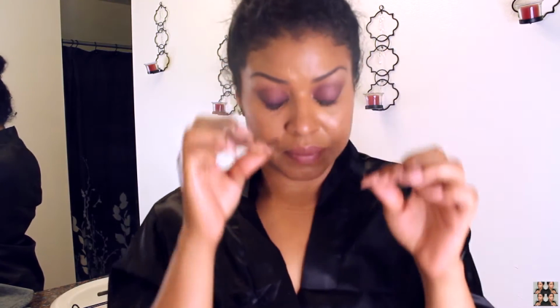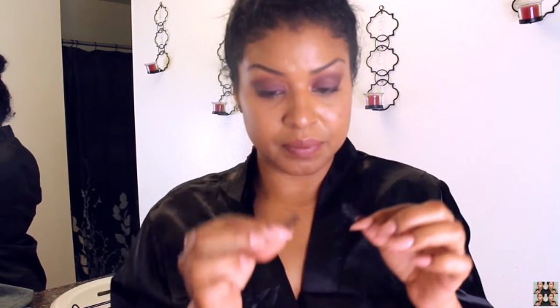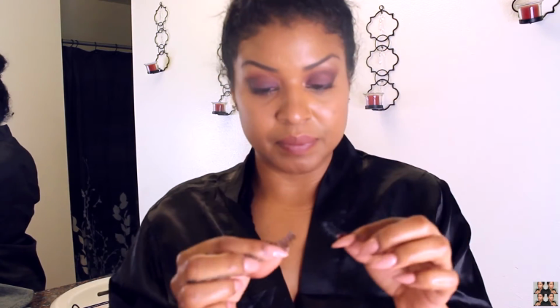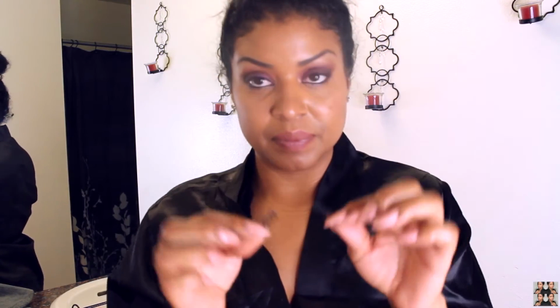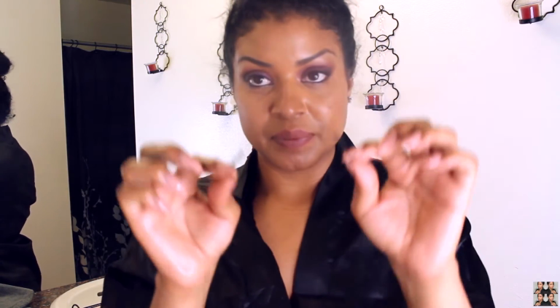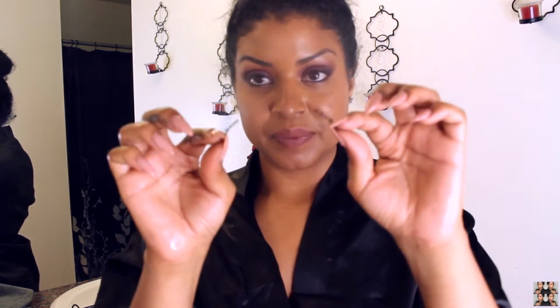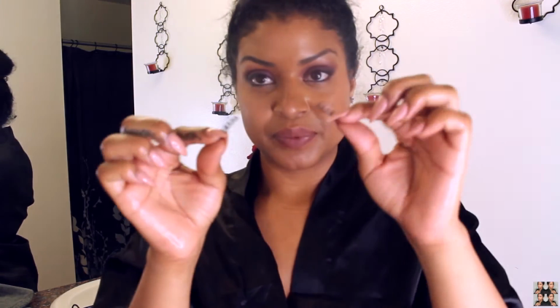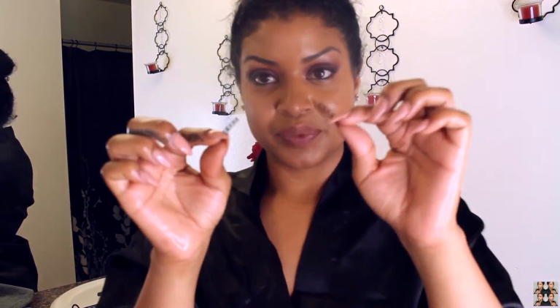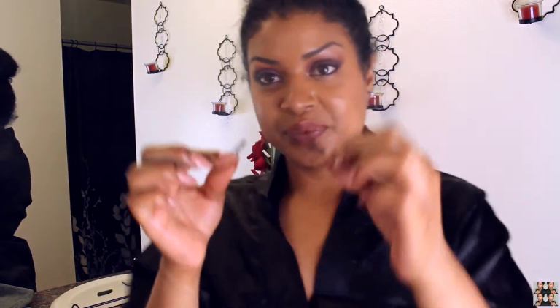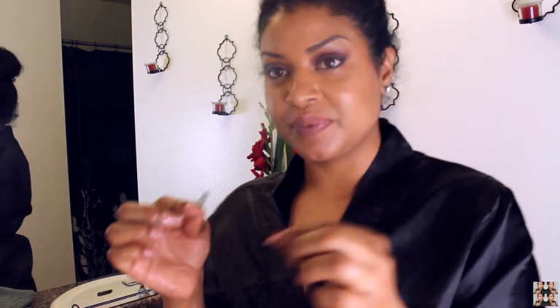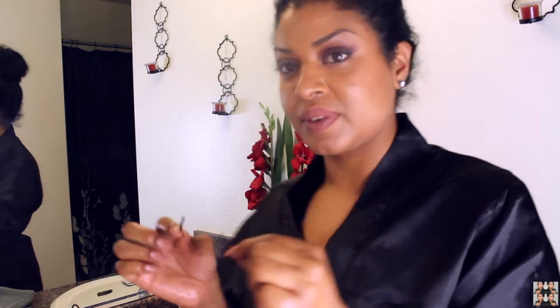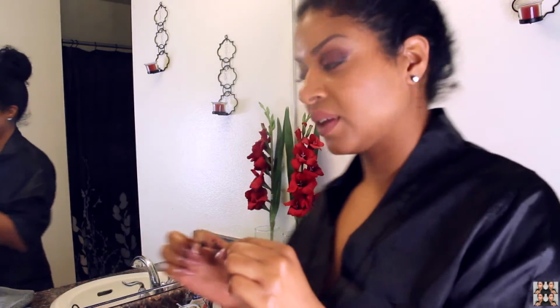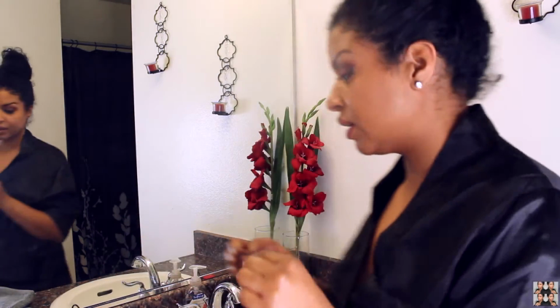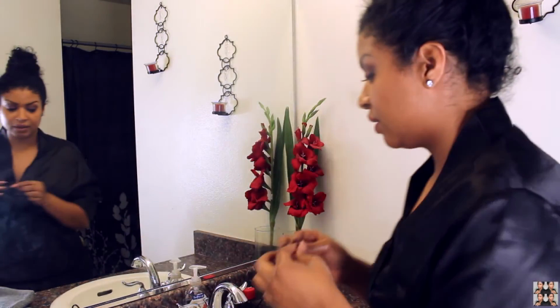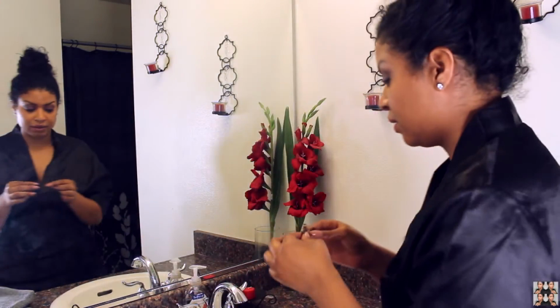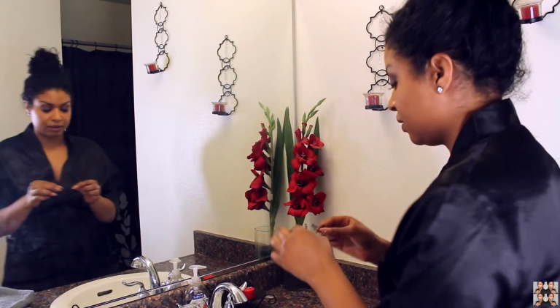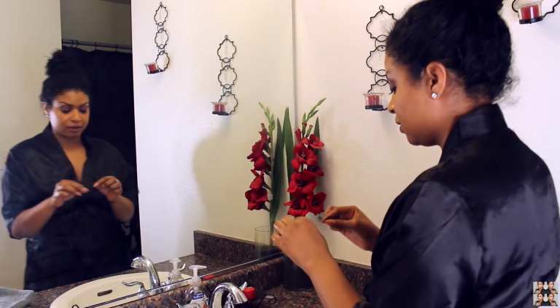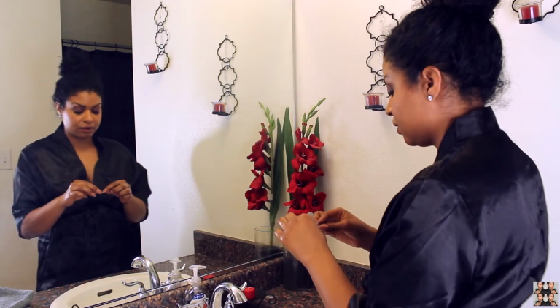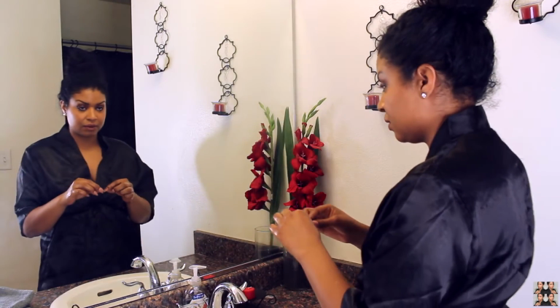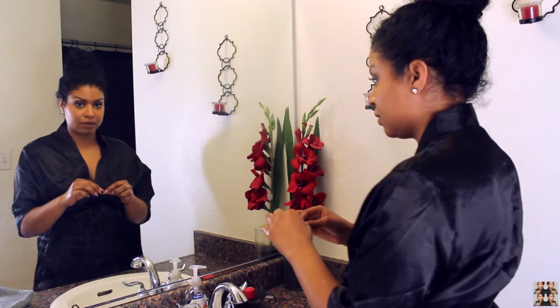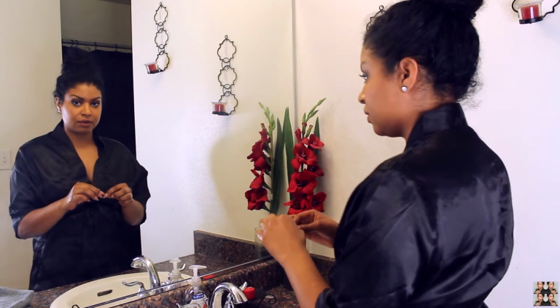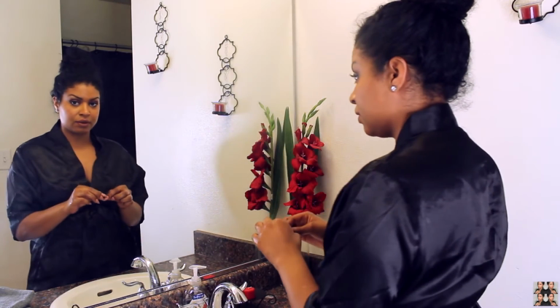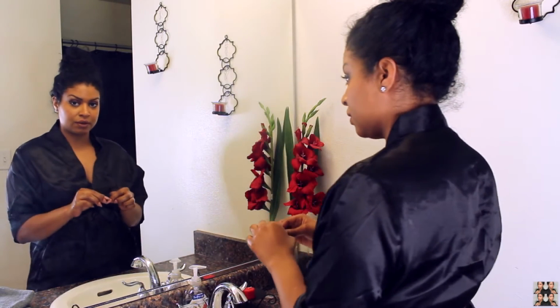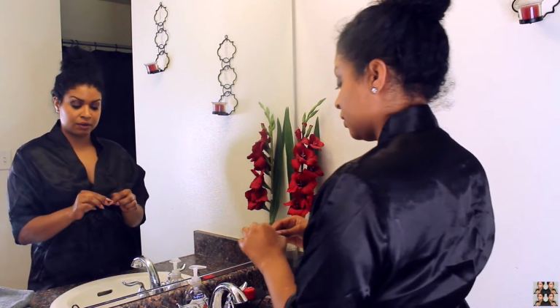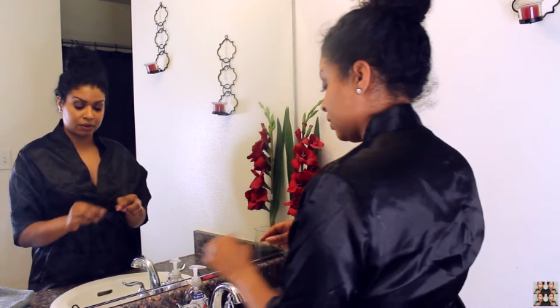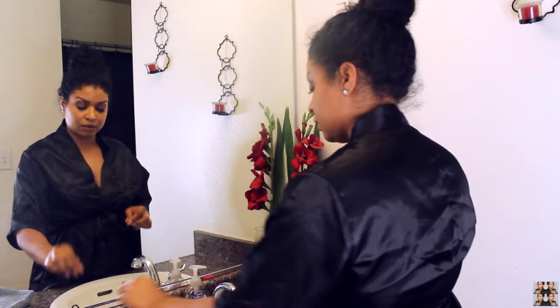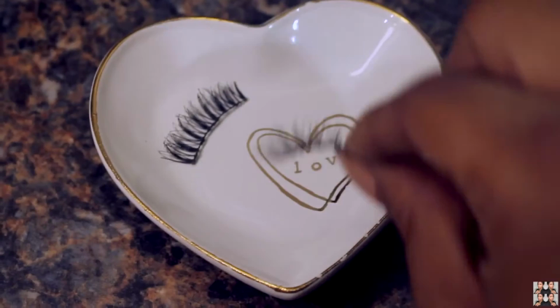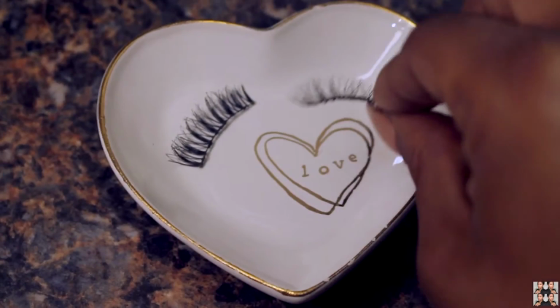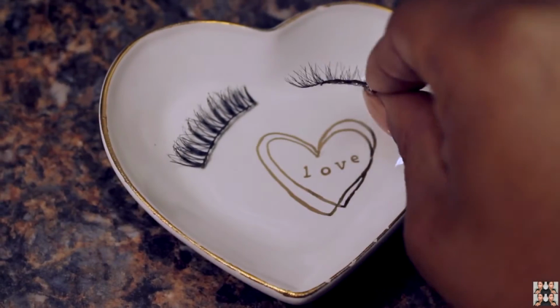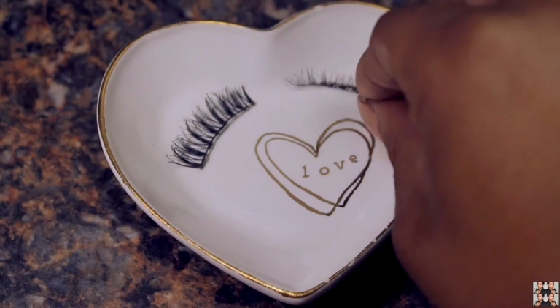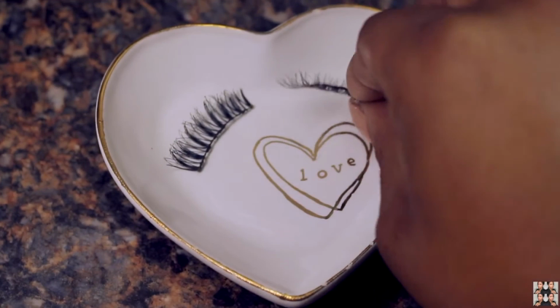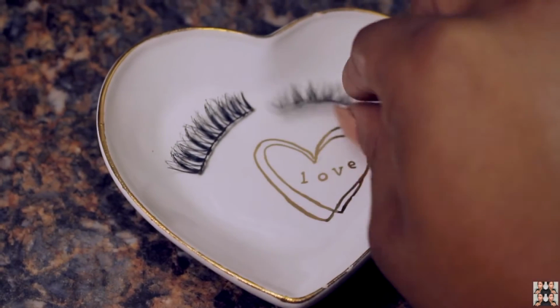So I'm going to remove my eyelashes. I like to place them in my little container just so that I don't lose them.